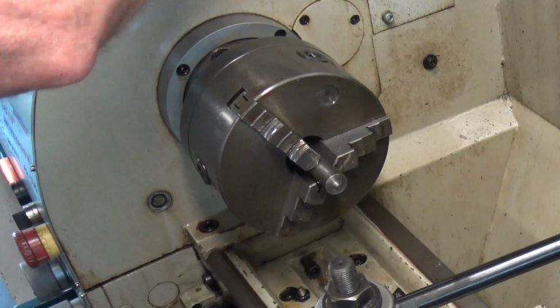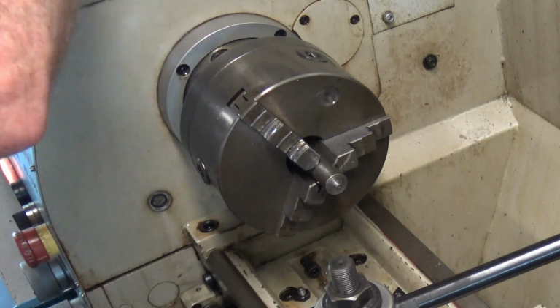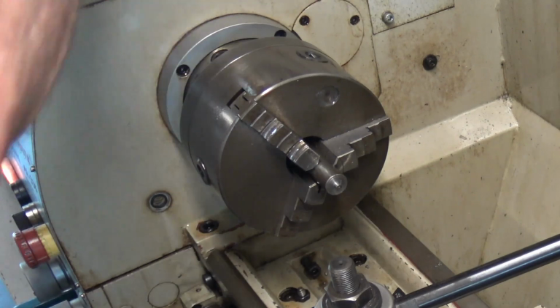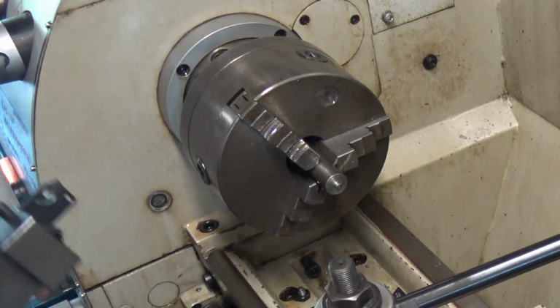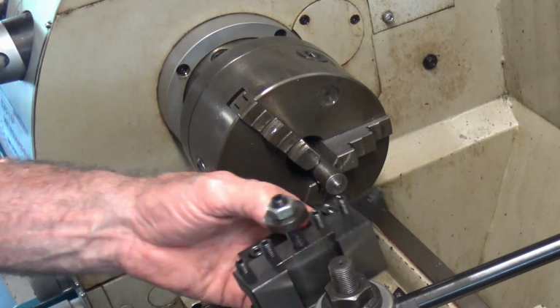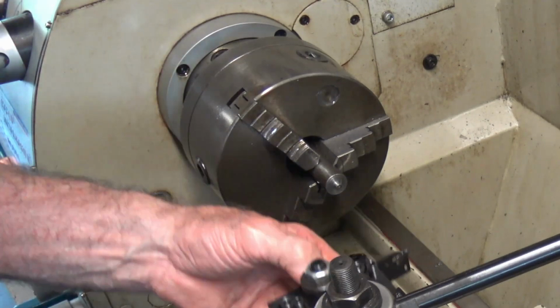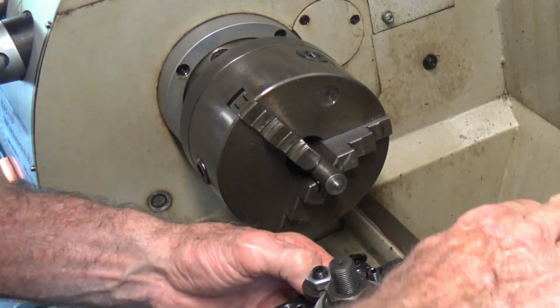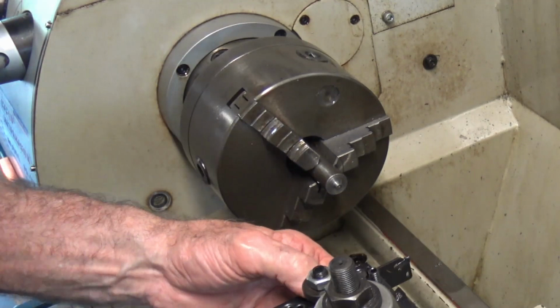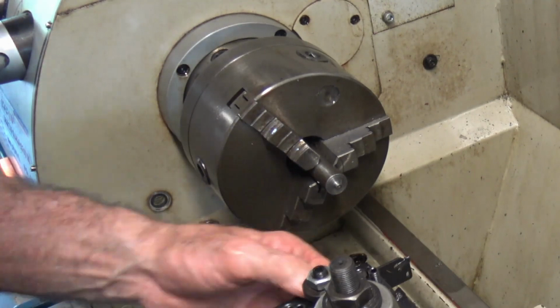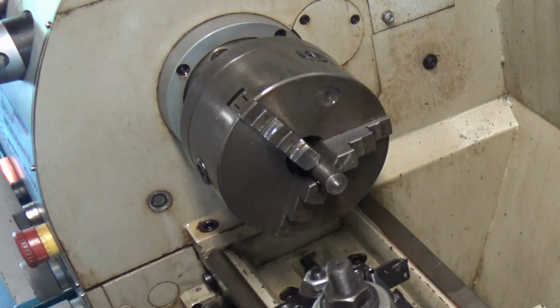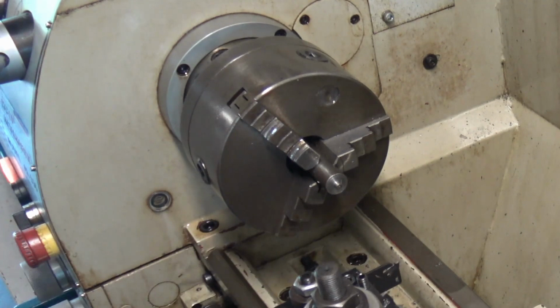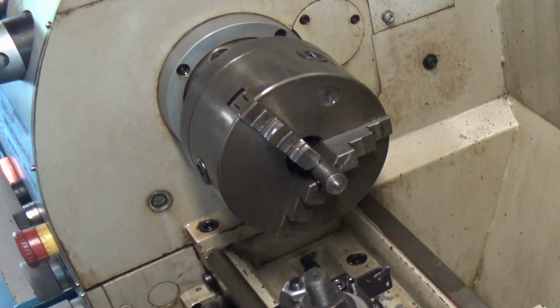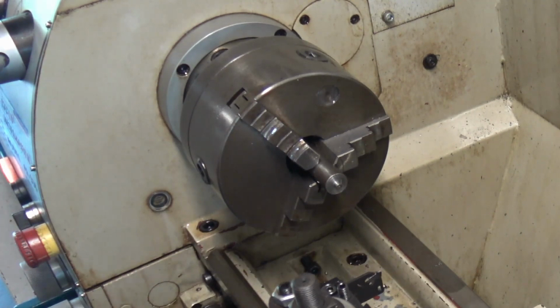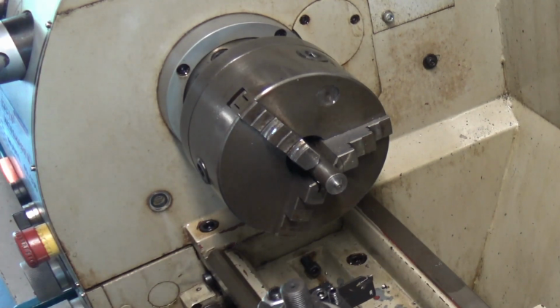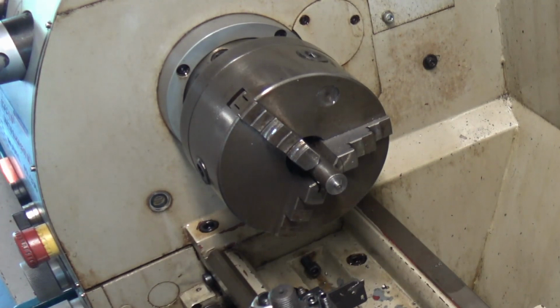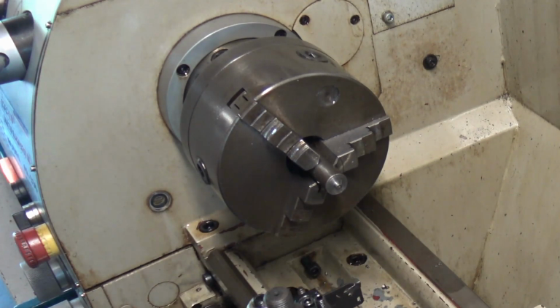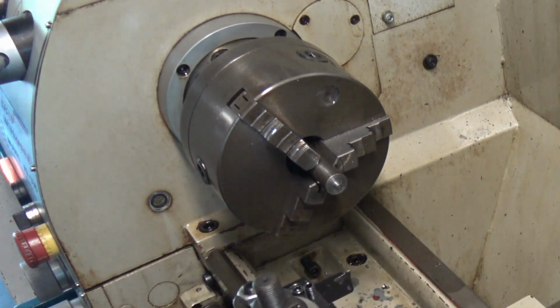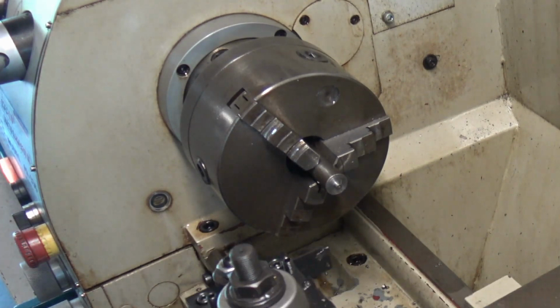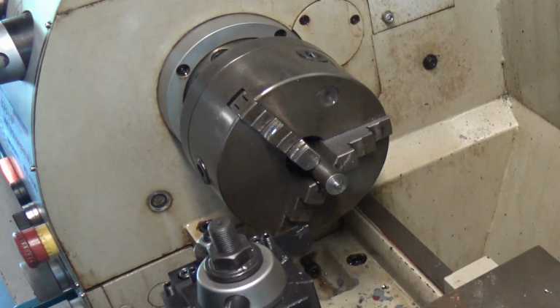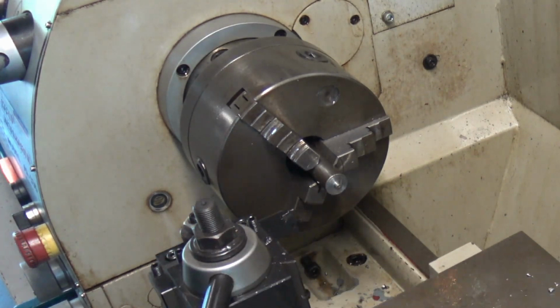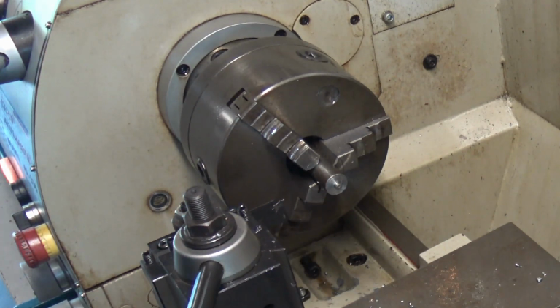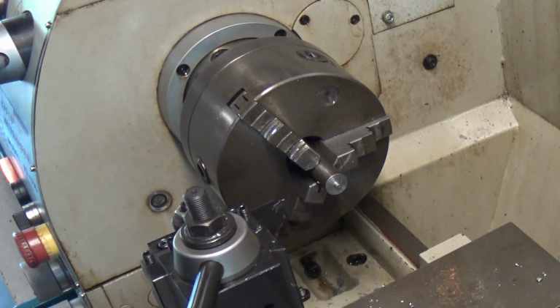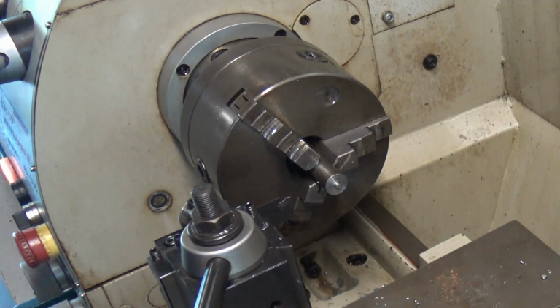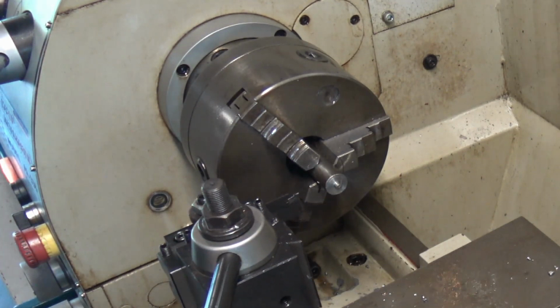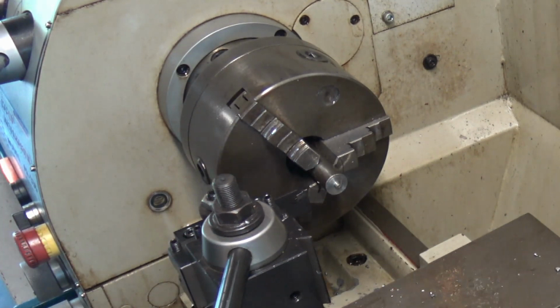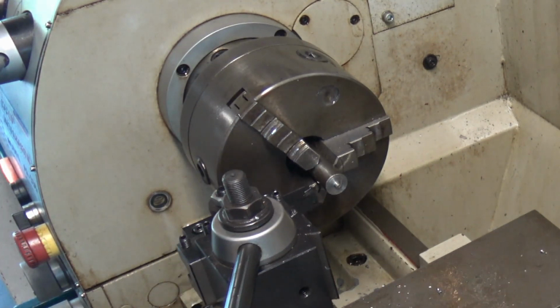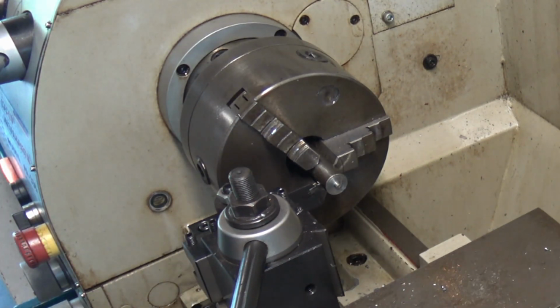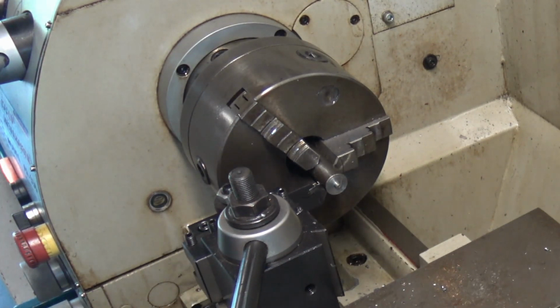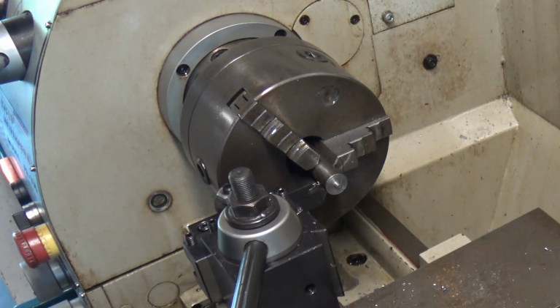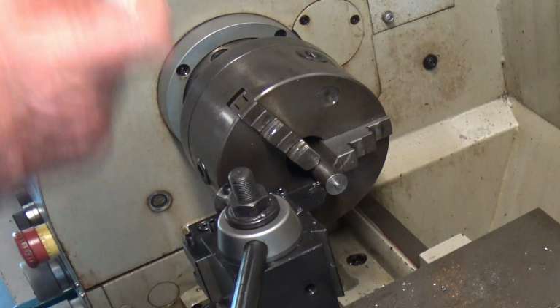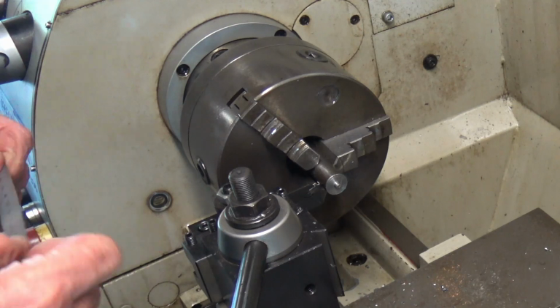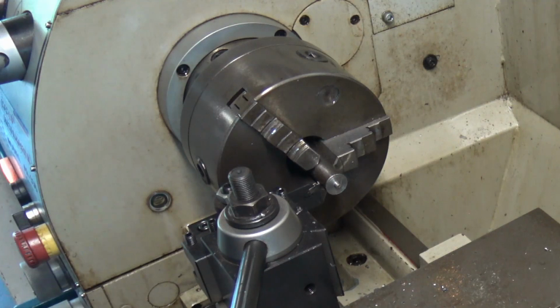Having machined the end of the turntable to size, I then parted it off from the stock.